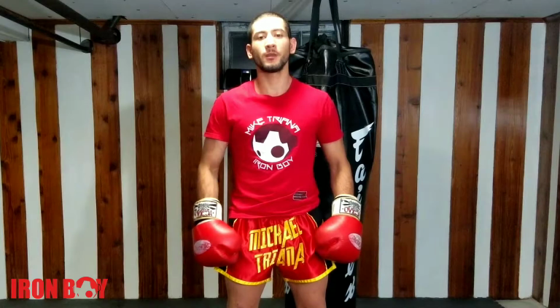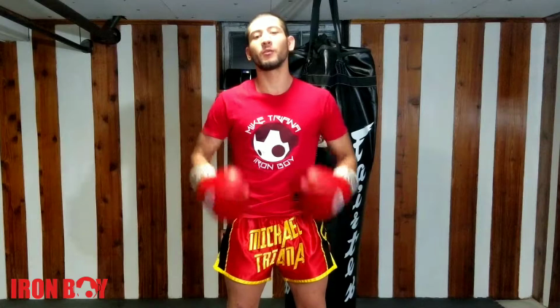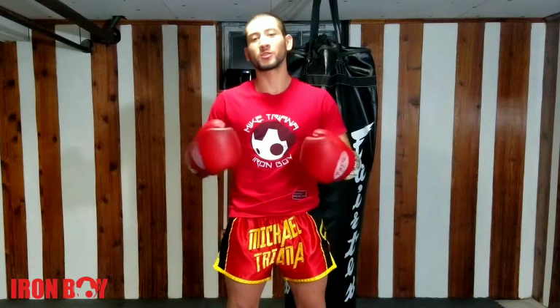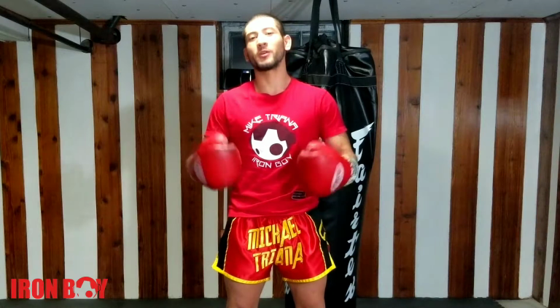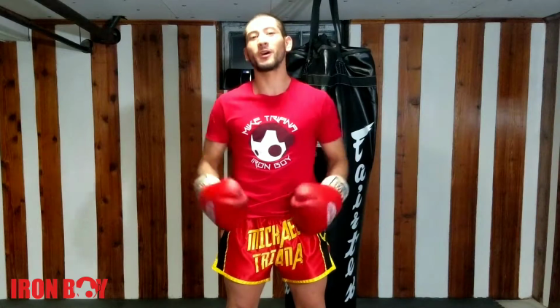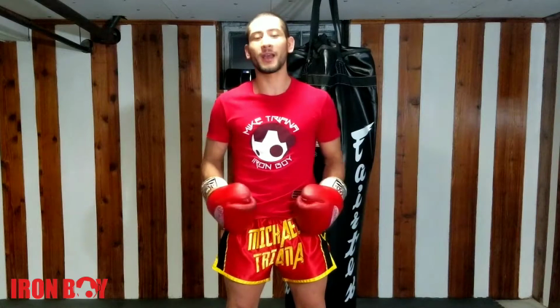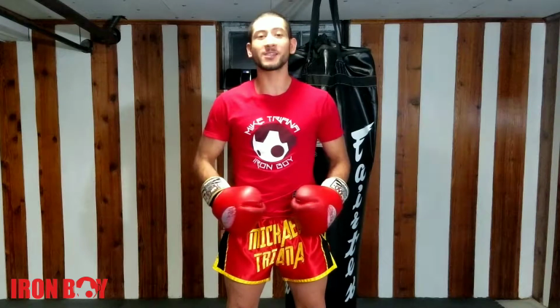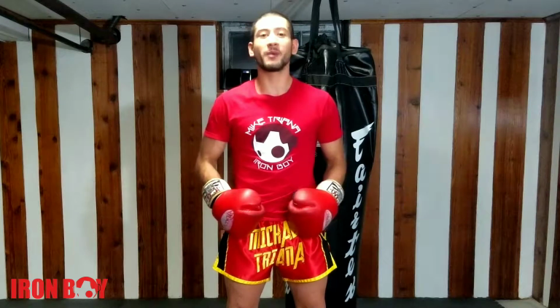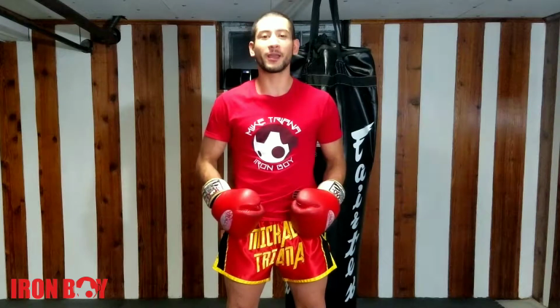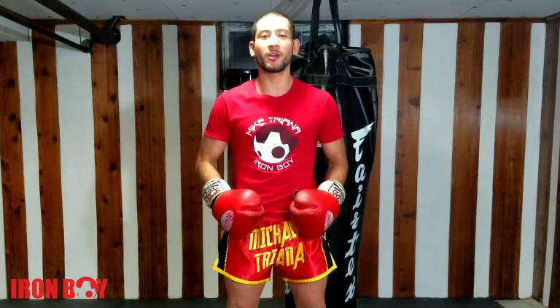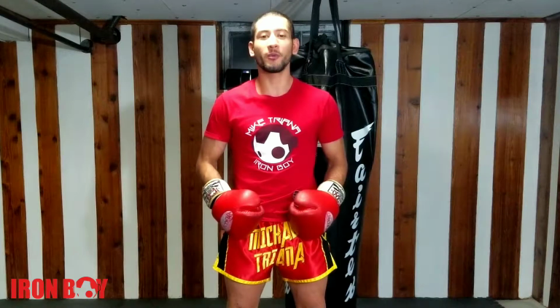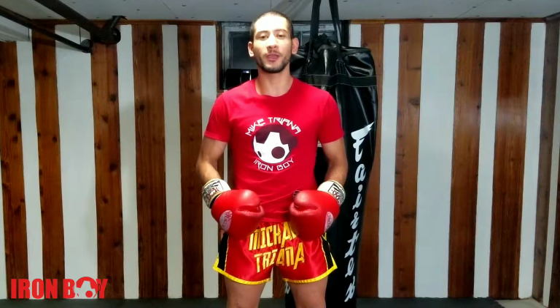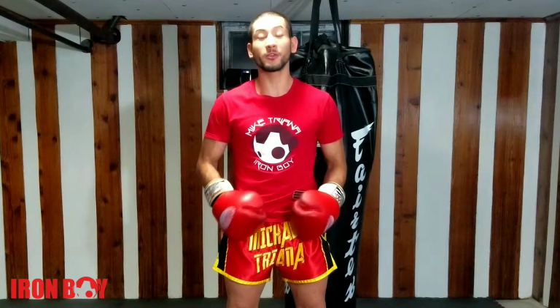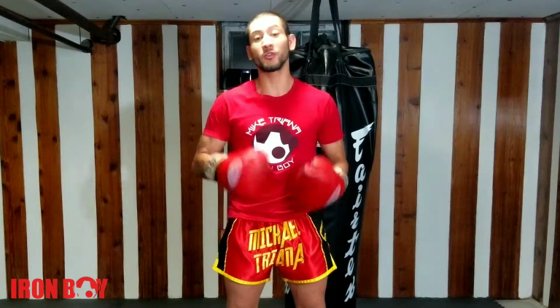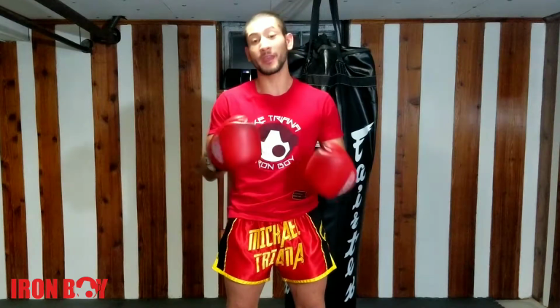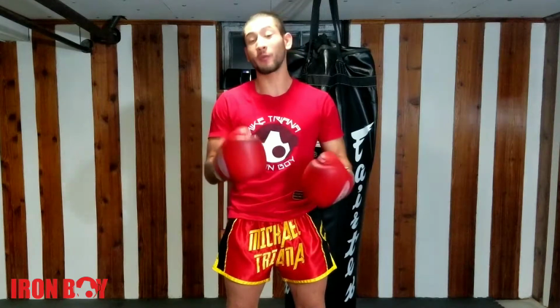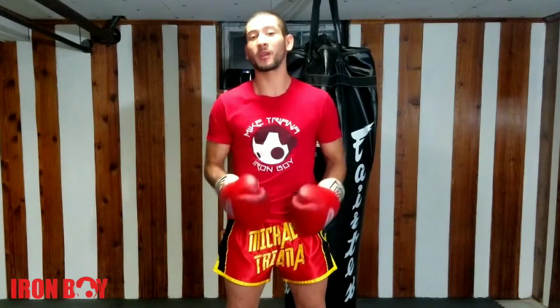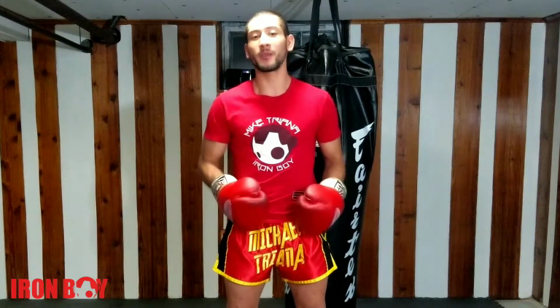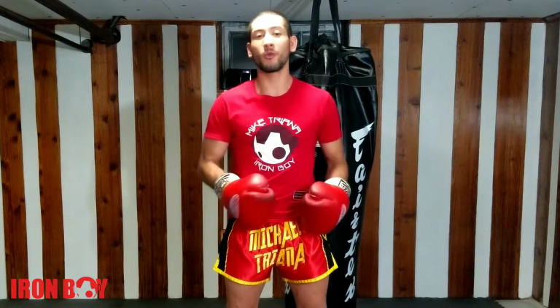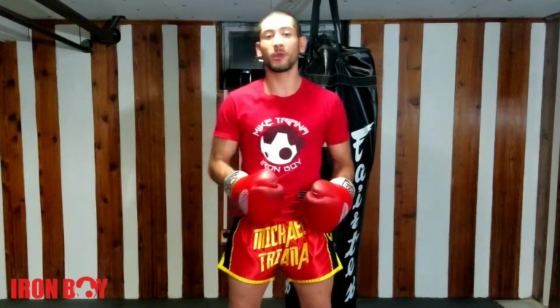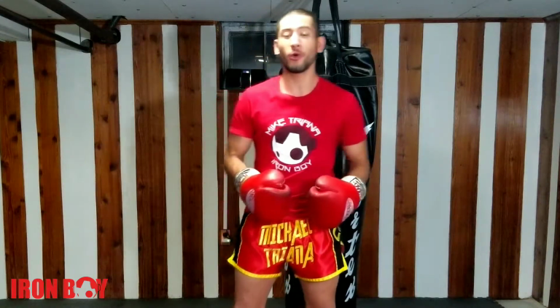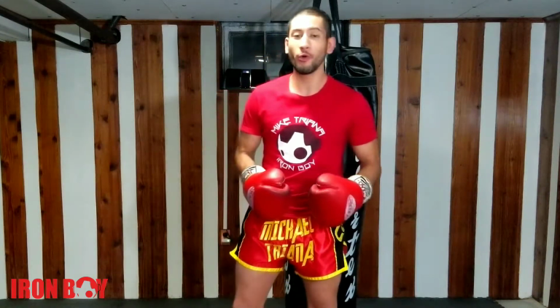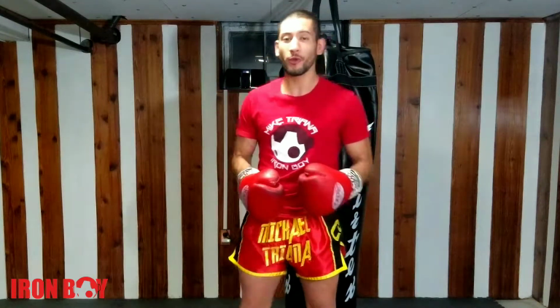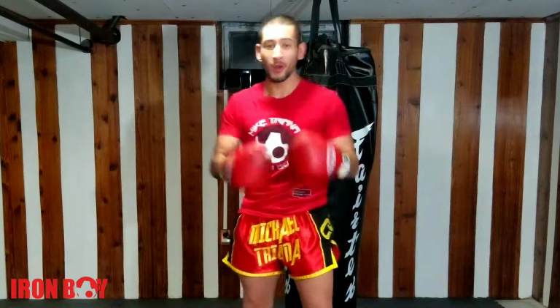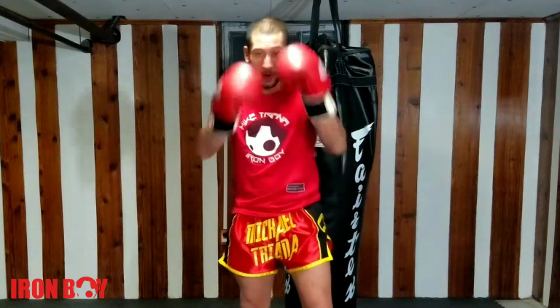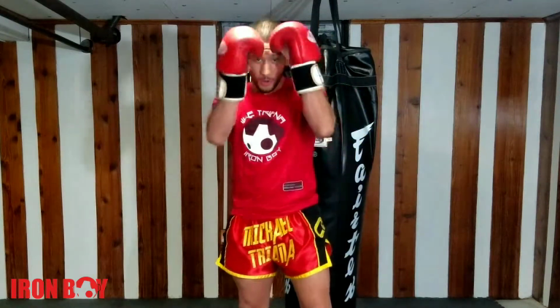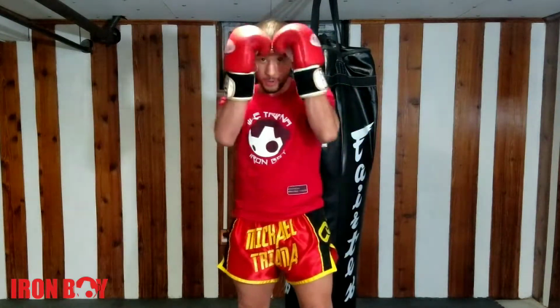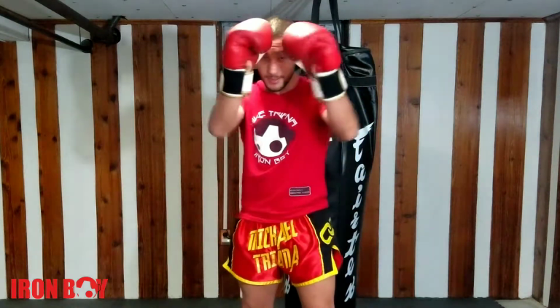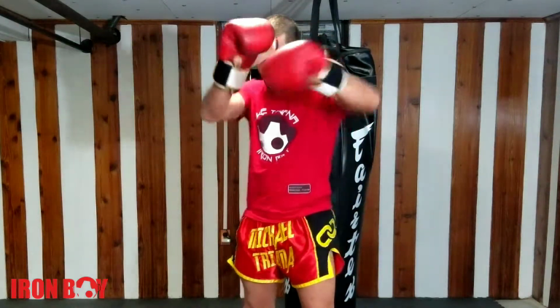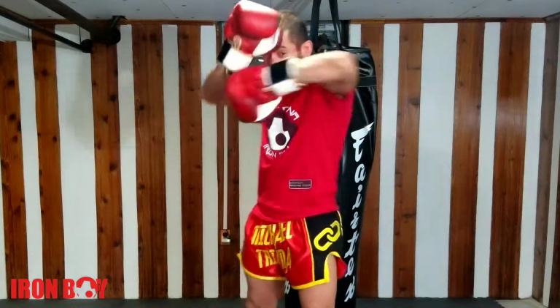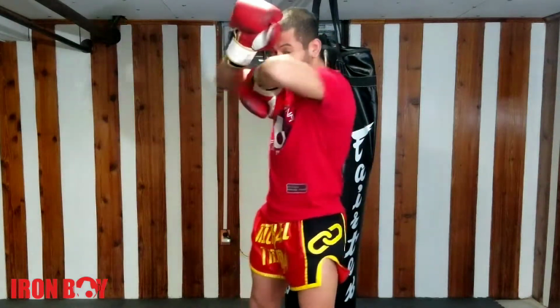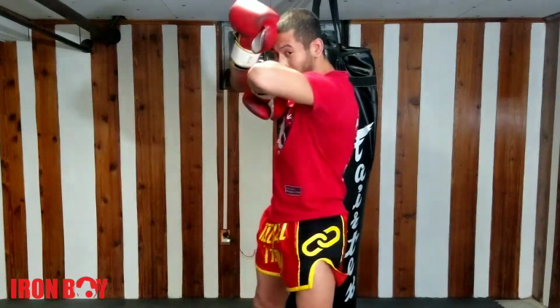What's going on guys? Mike Ironbow here. Today we're going to be going over our lead elbow.